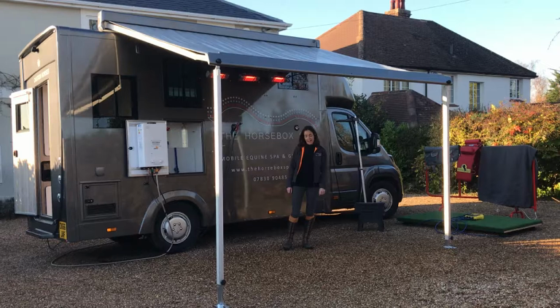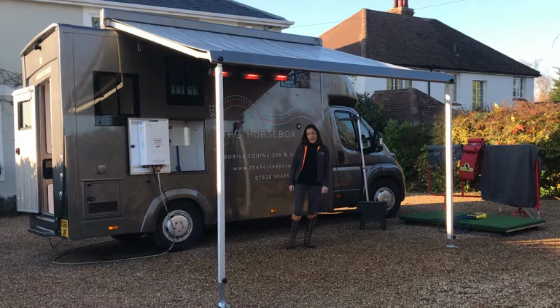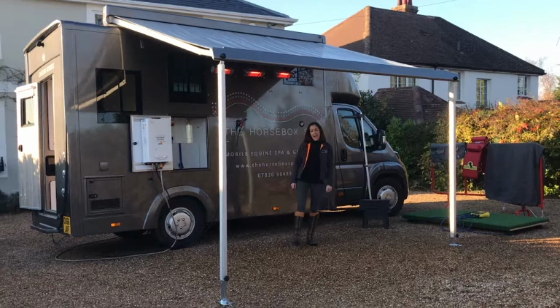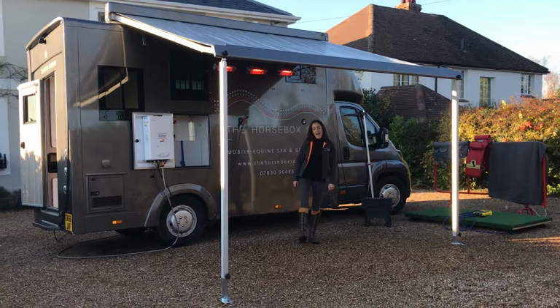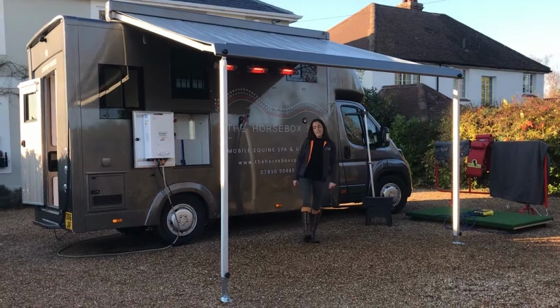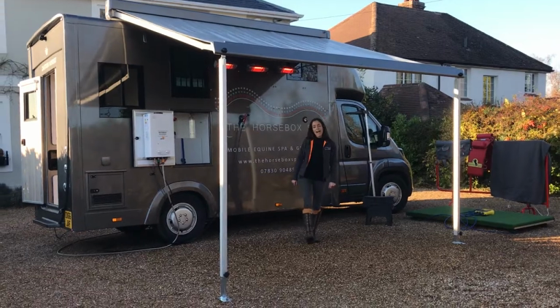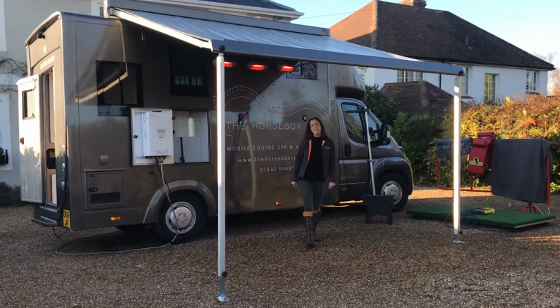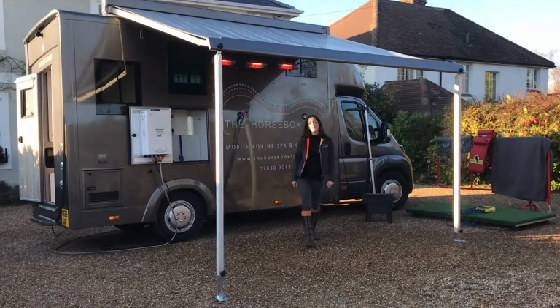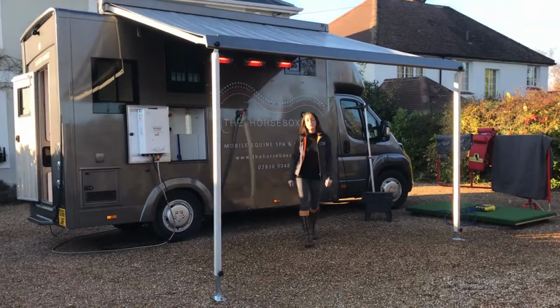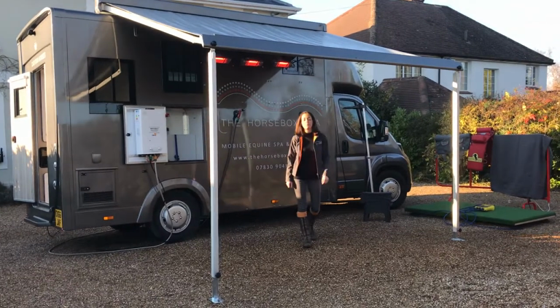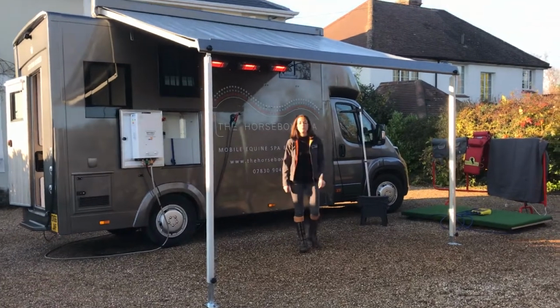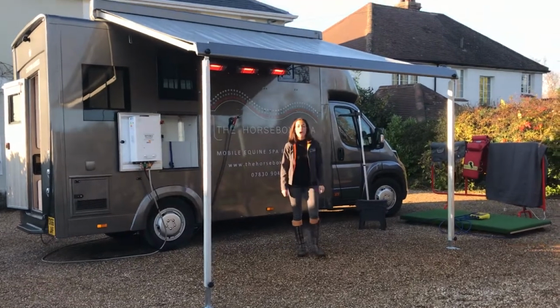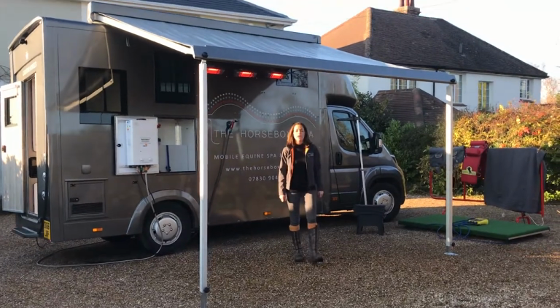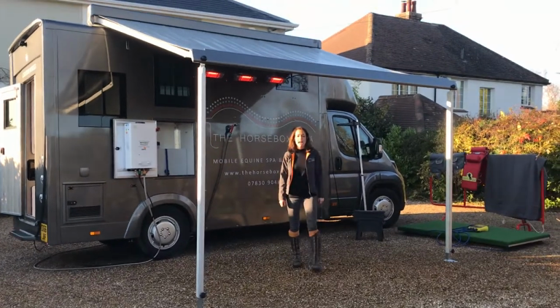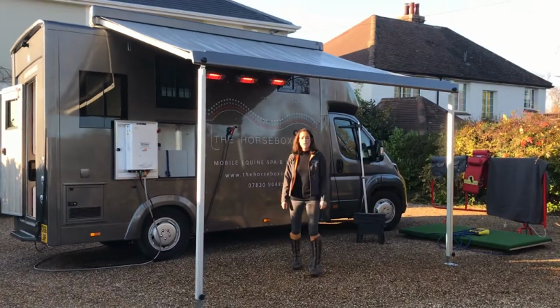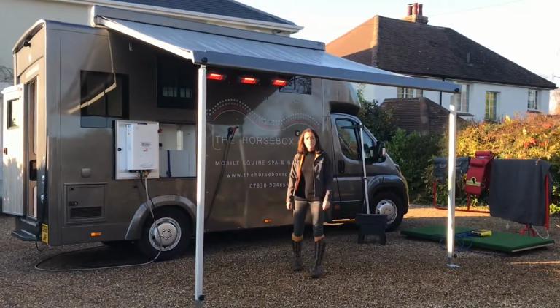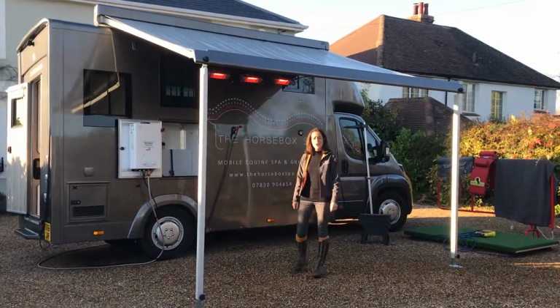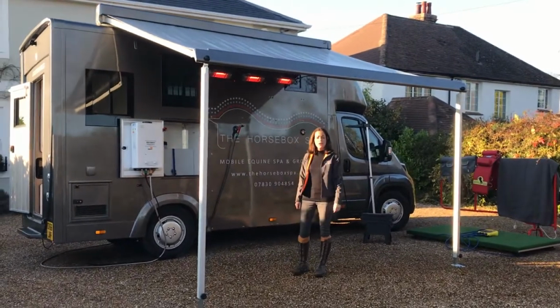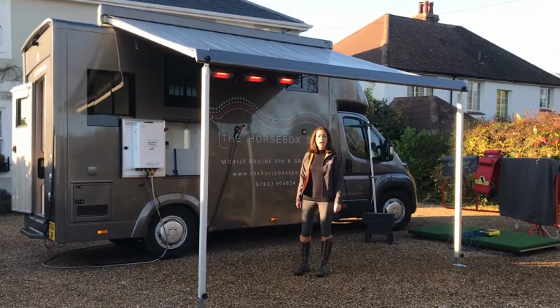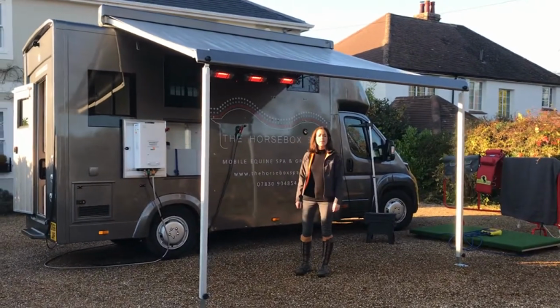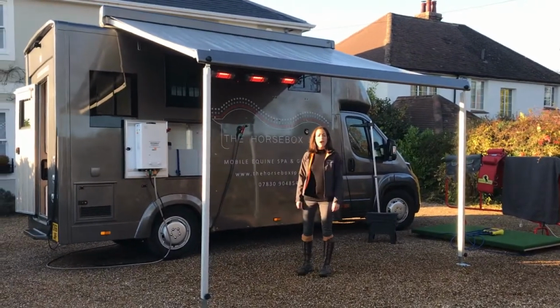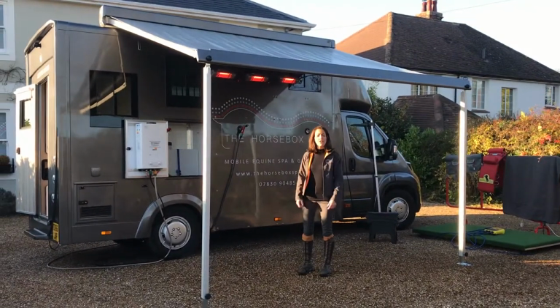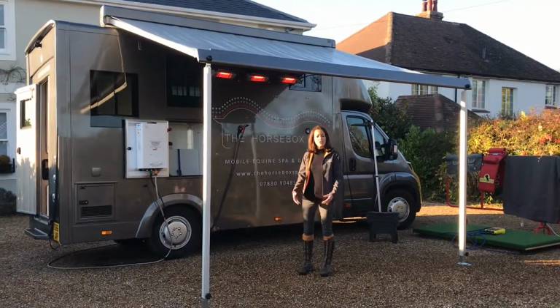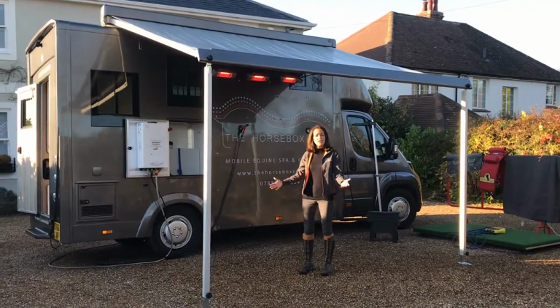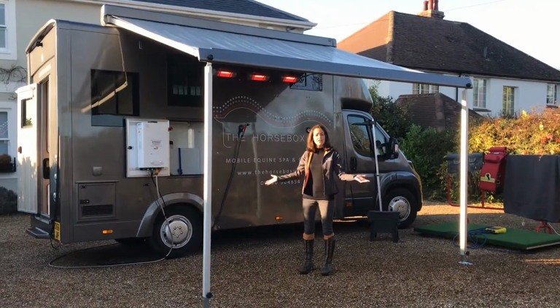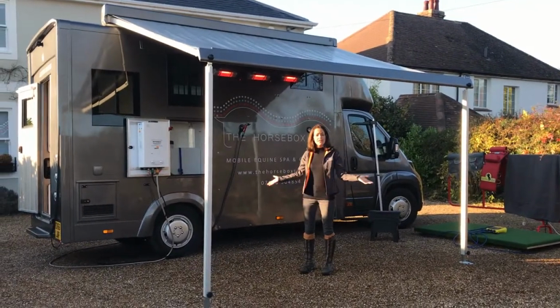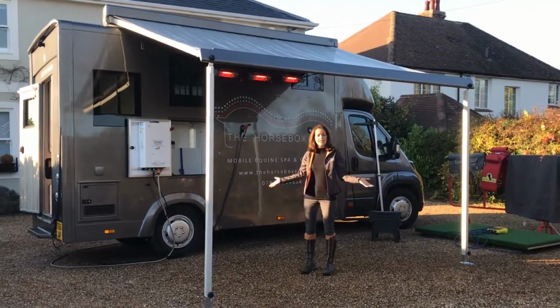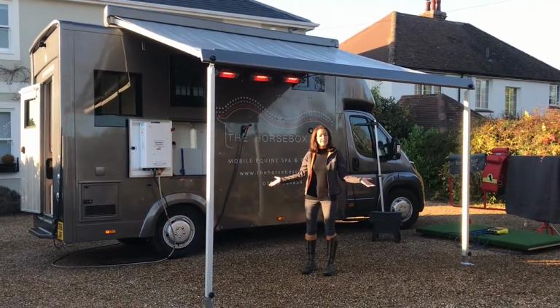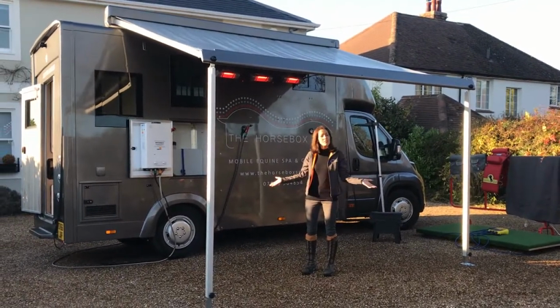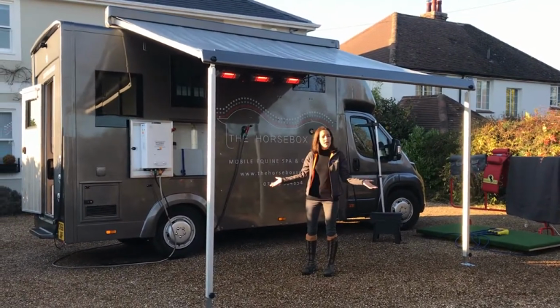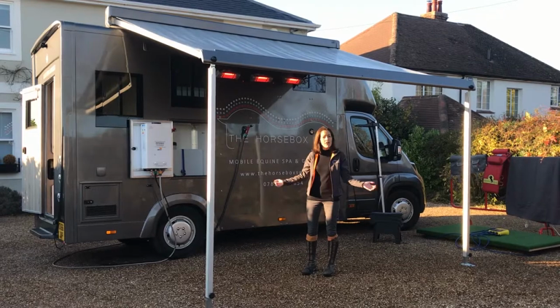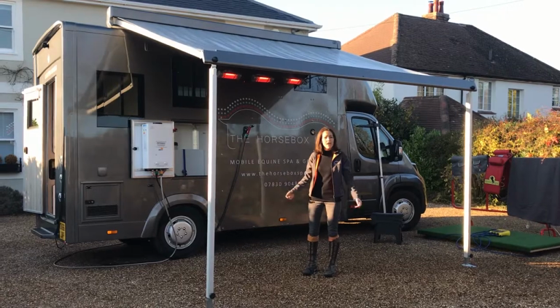Hi, I'm Ali from the Horsebox Spa and today I'm going to be showing you around the spa so you can see the facilities that we offer.